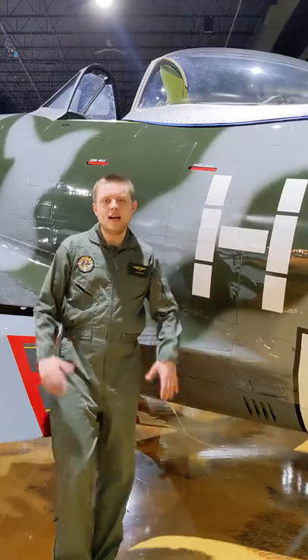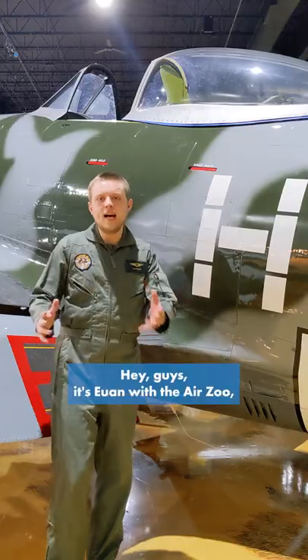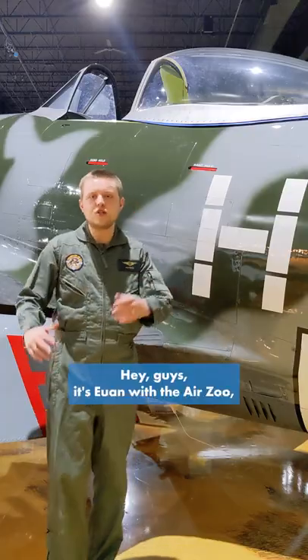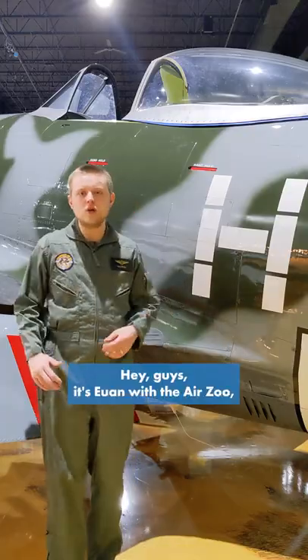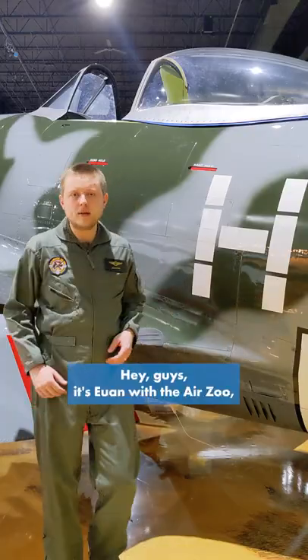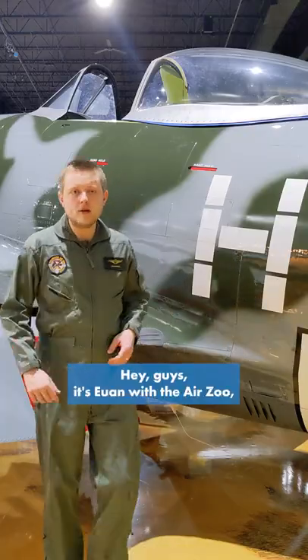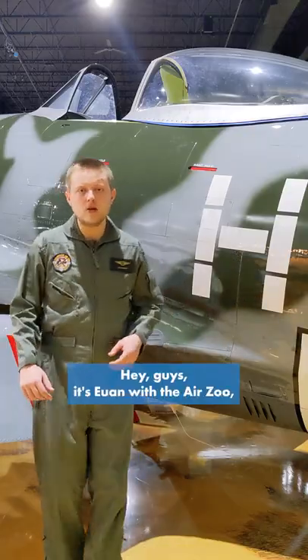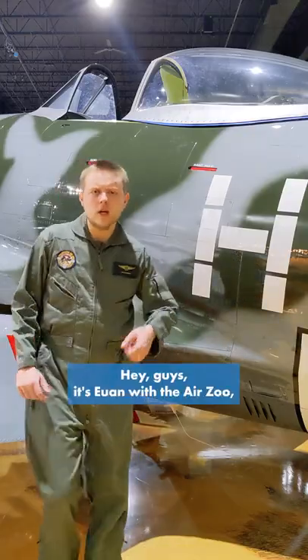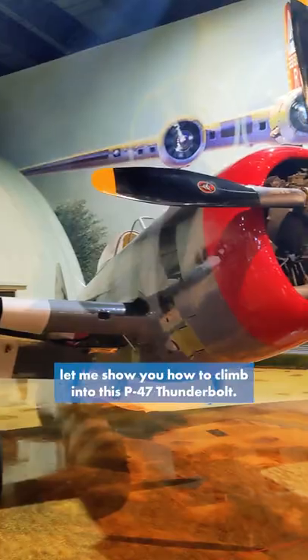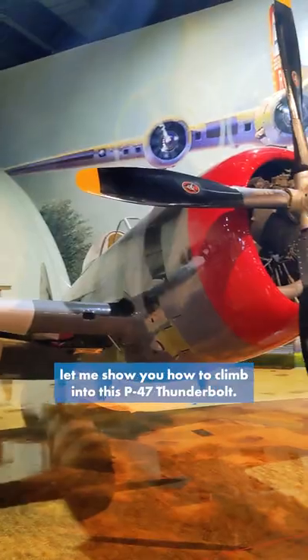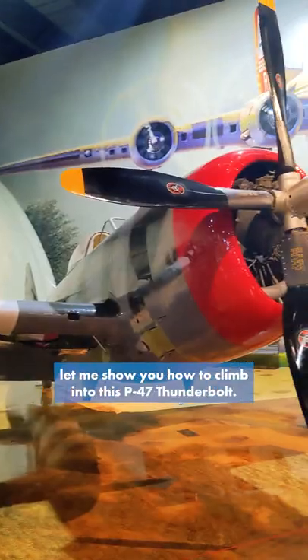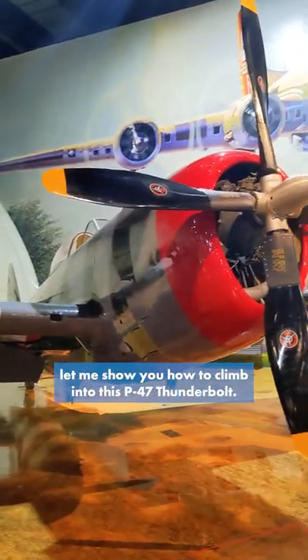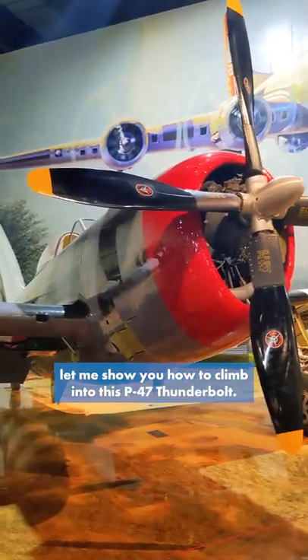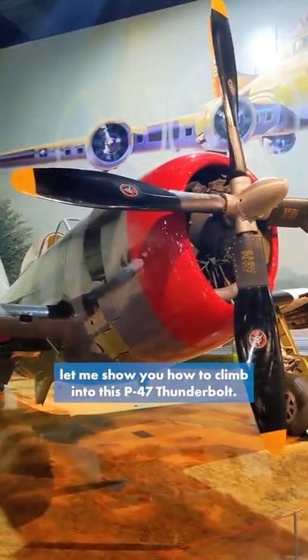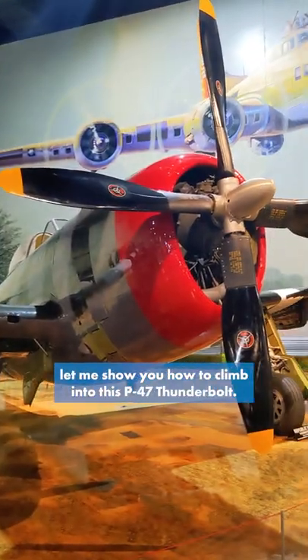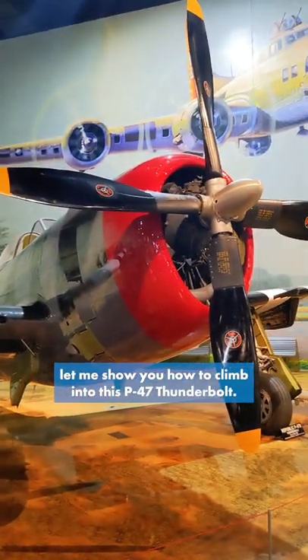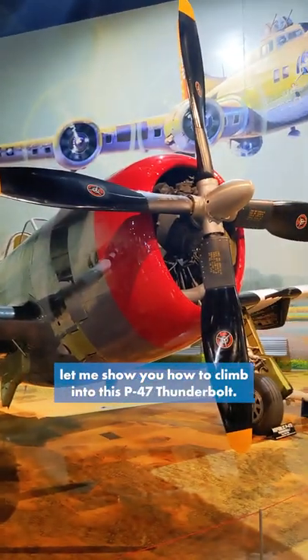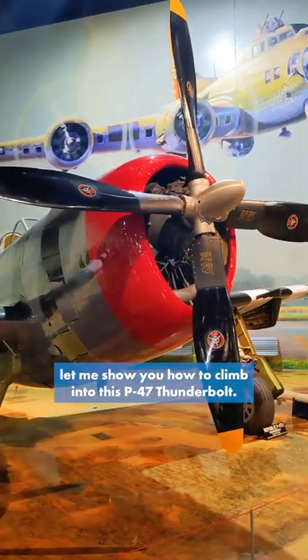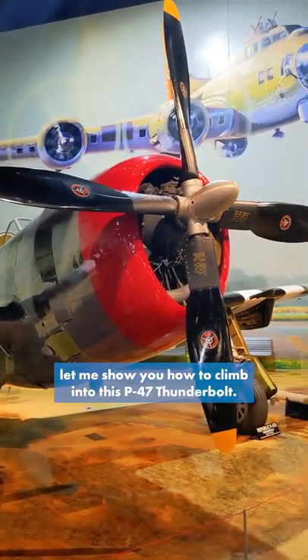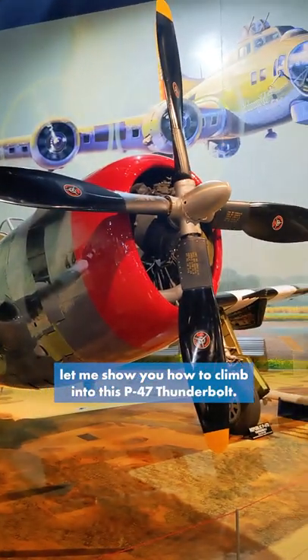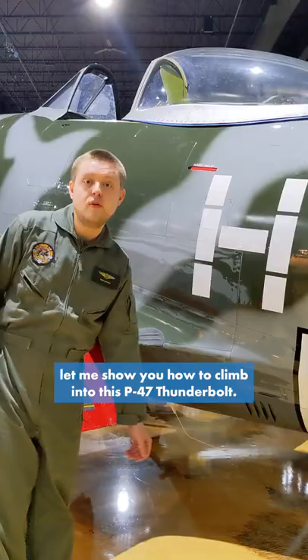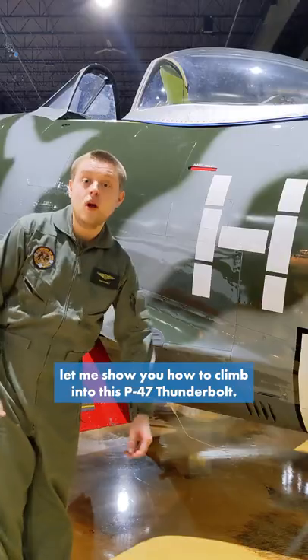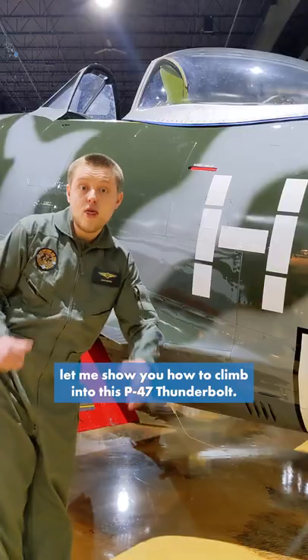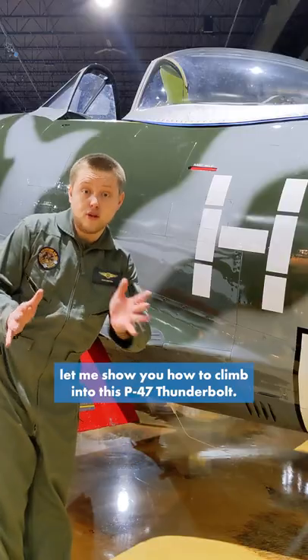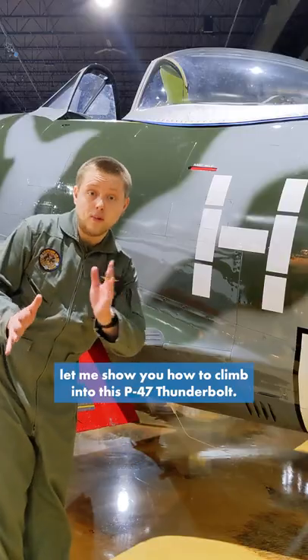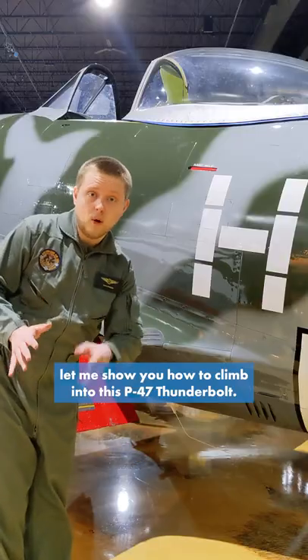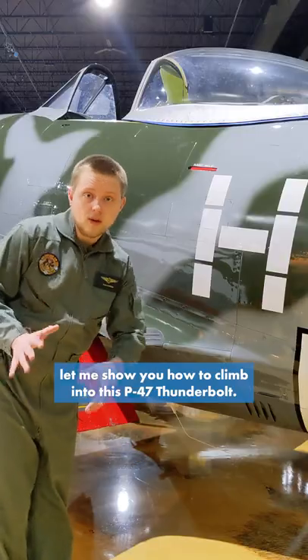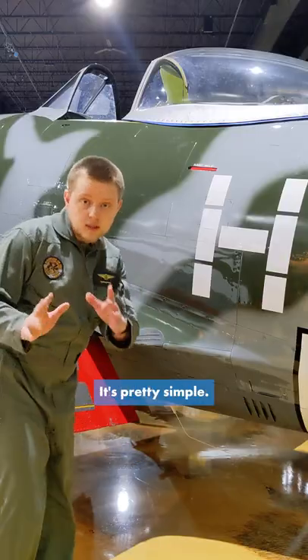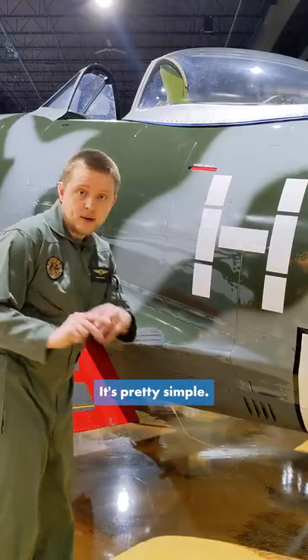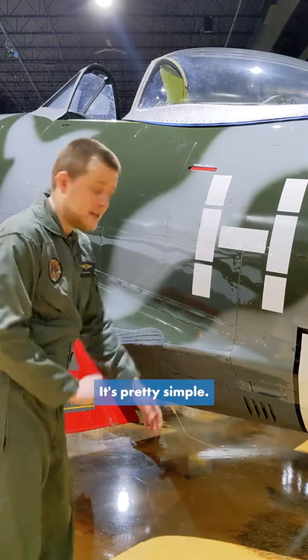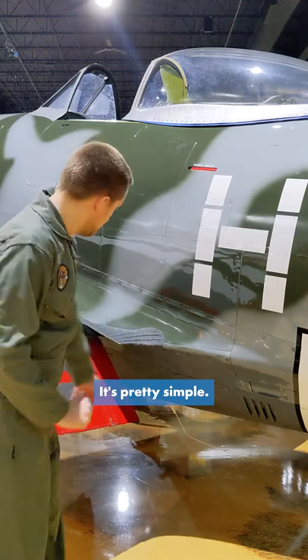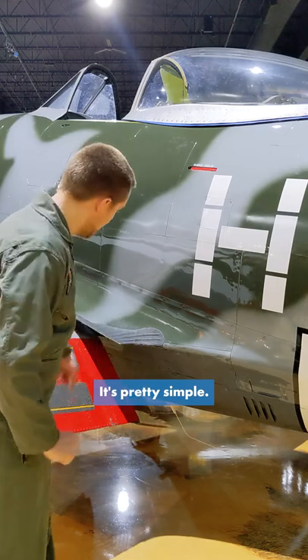Hey guys, it's Ian with the AirZoon. Let me show you how to climb into this P-47 Thunderbolt. It's pretty simple.